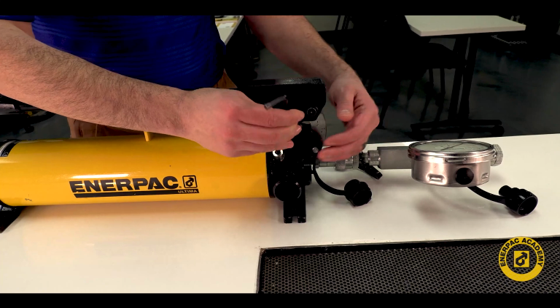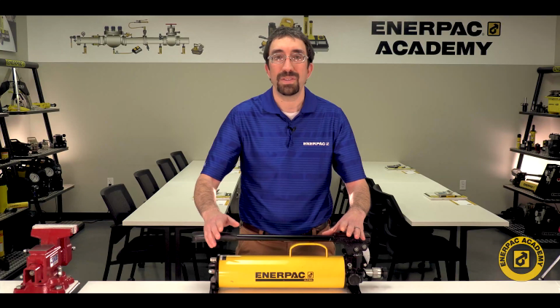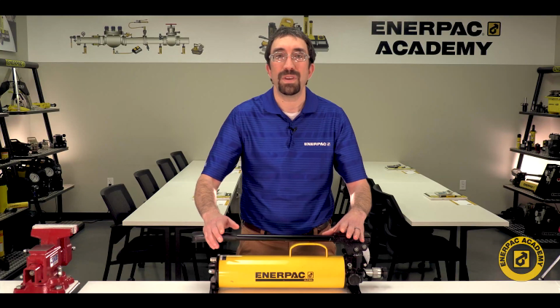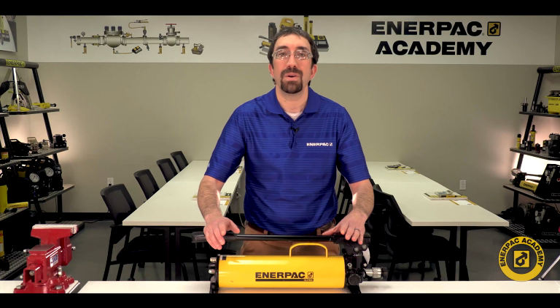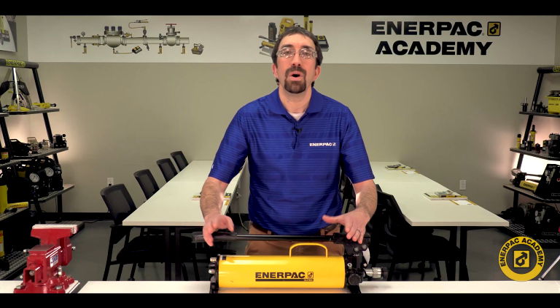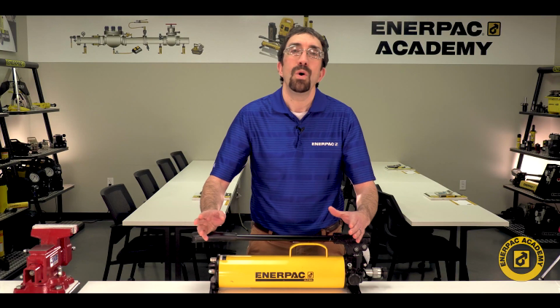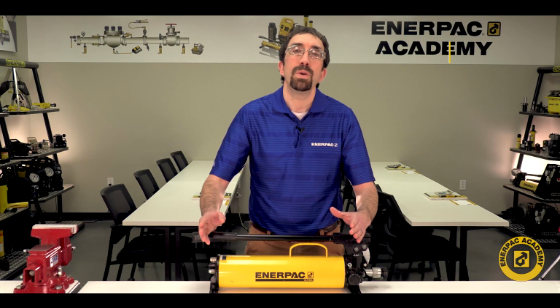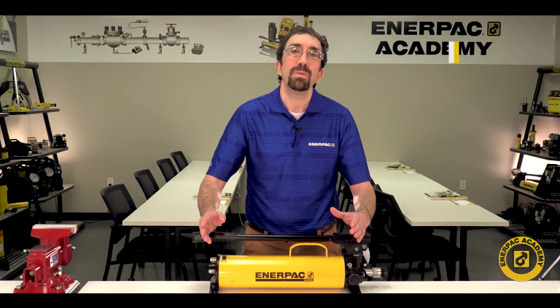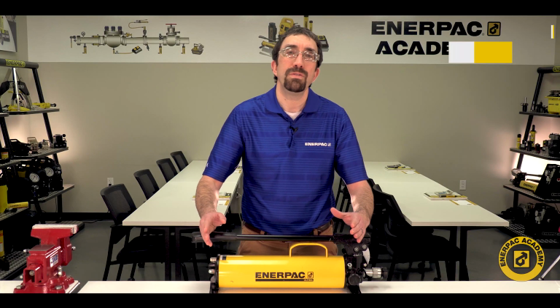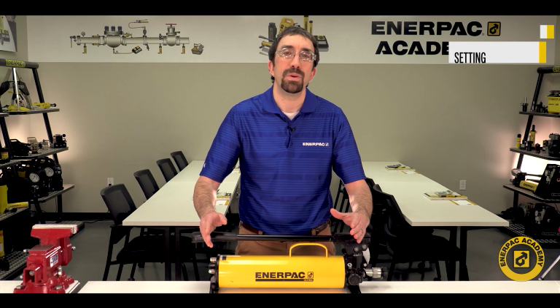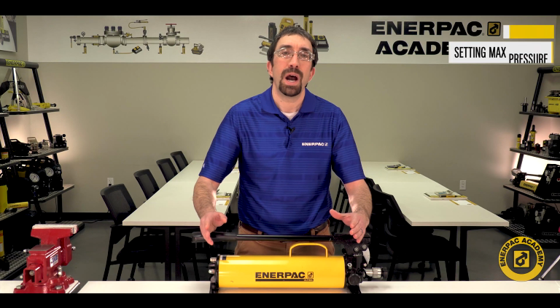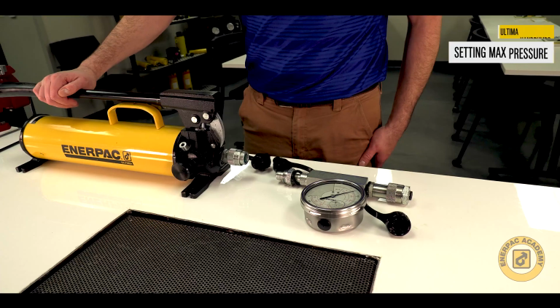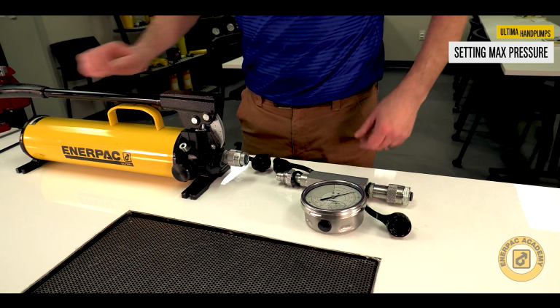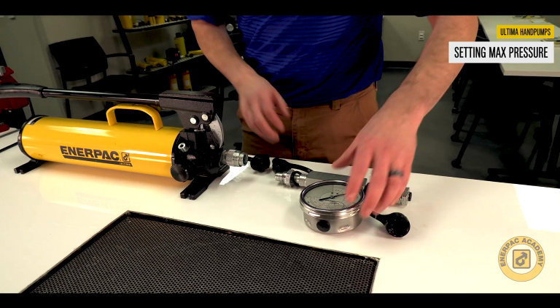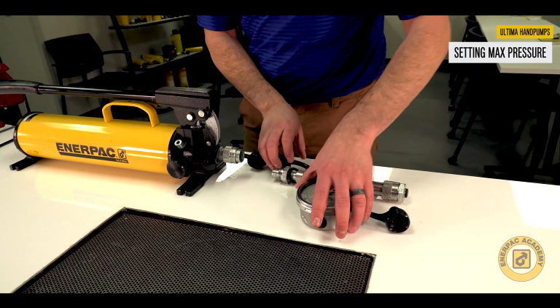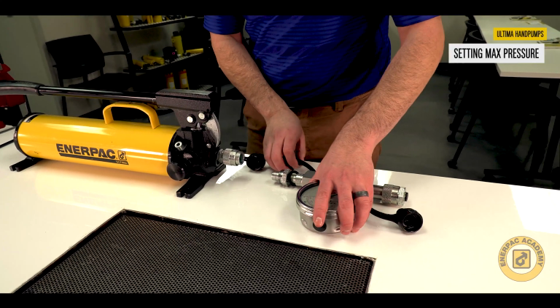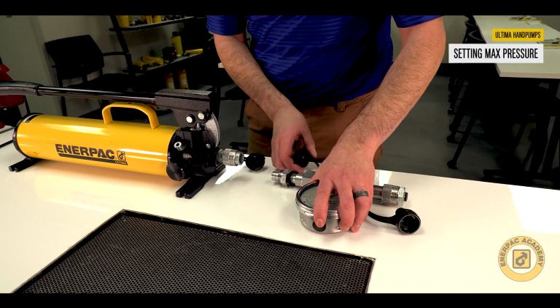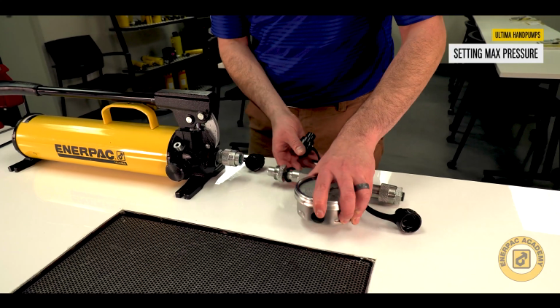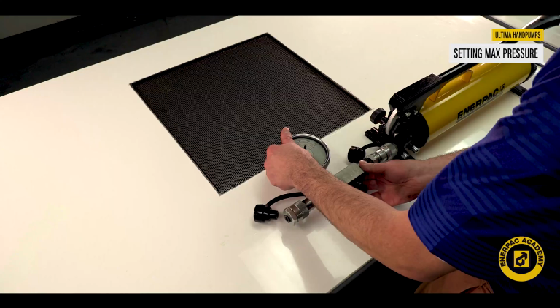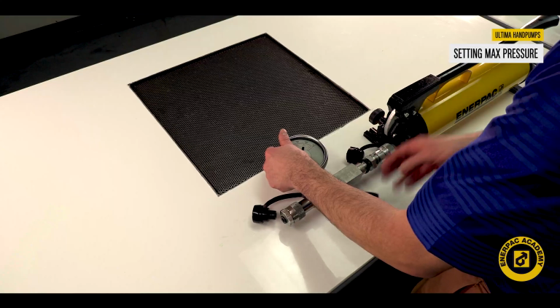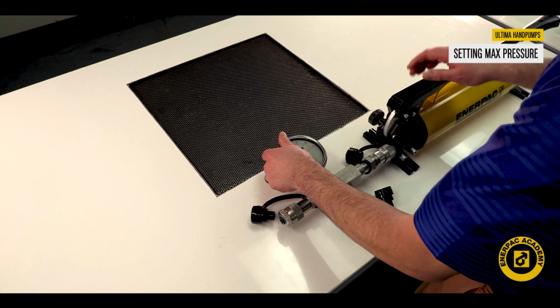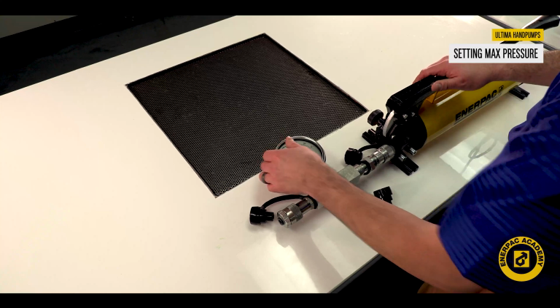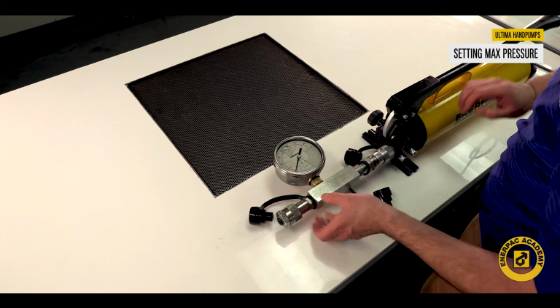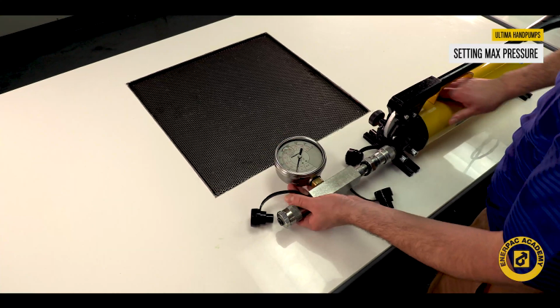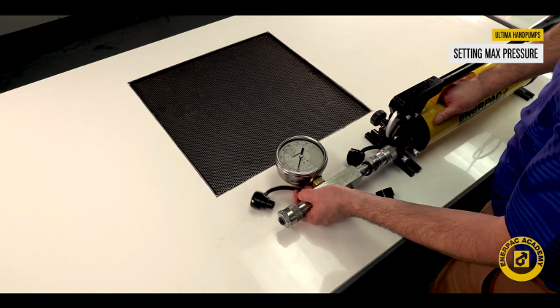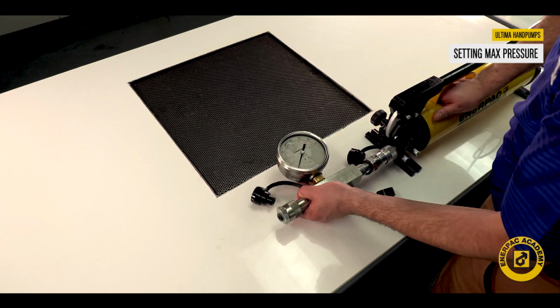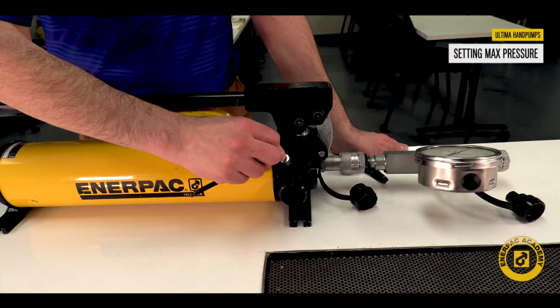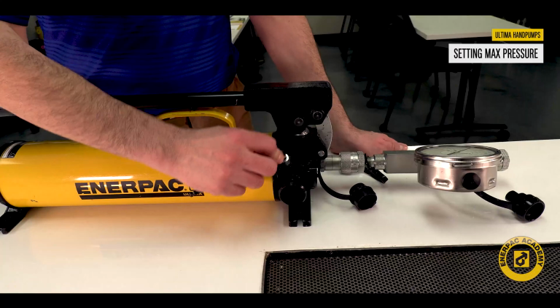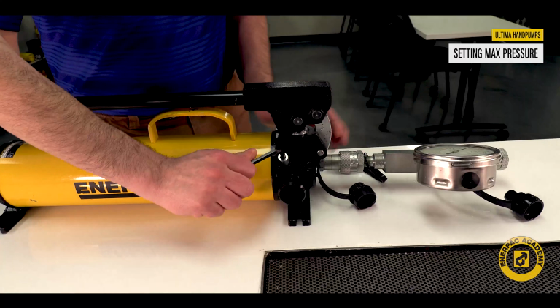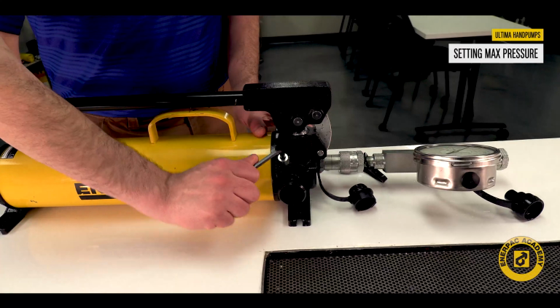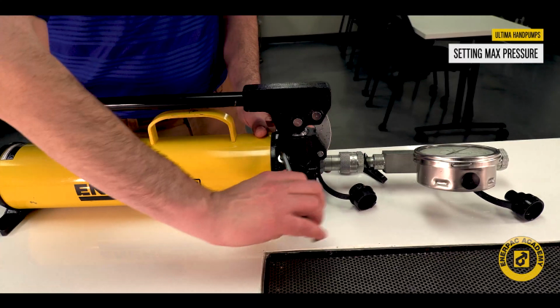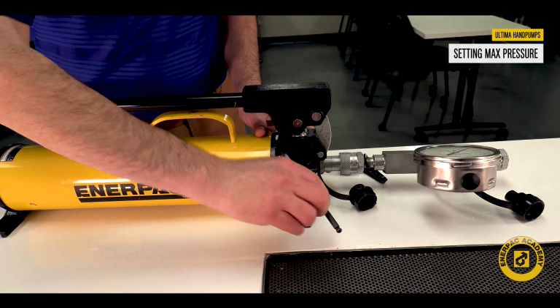In this video, we will review how to set the maximum pressure for the Ultima hand pump.